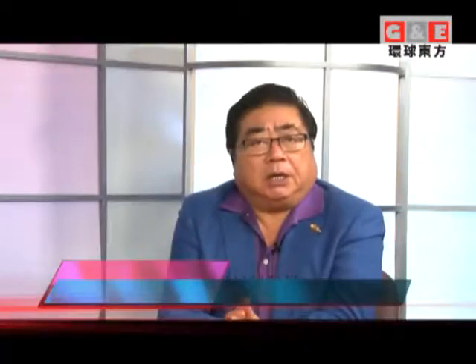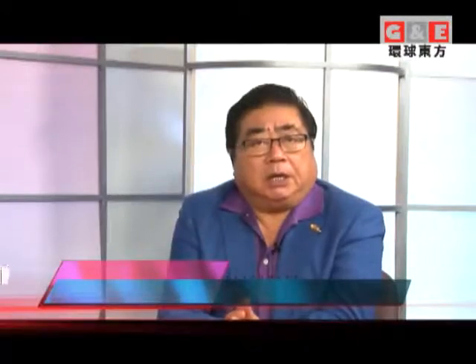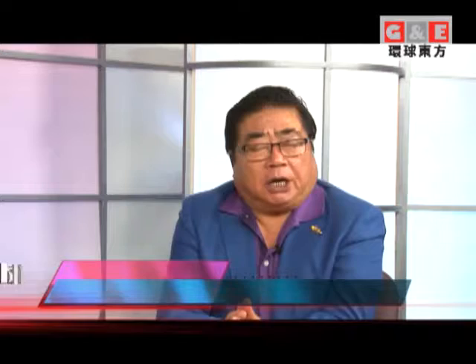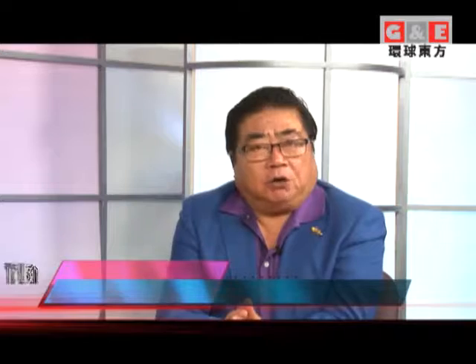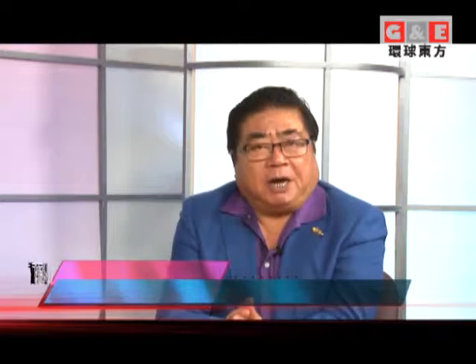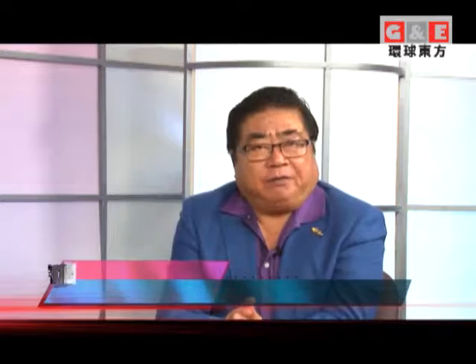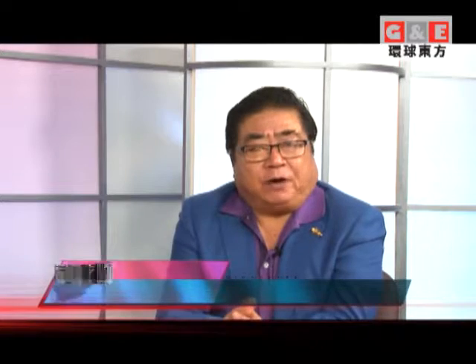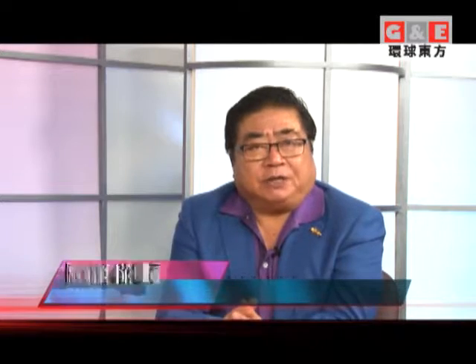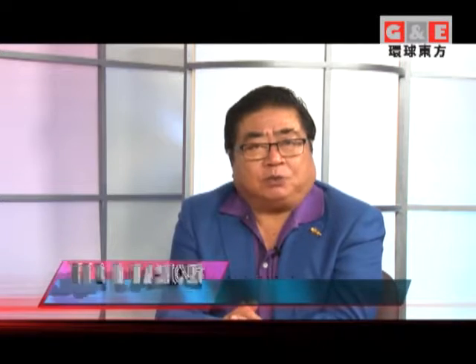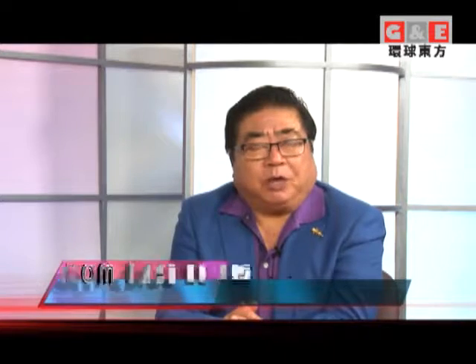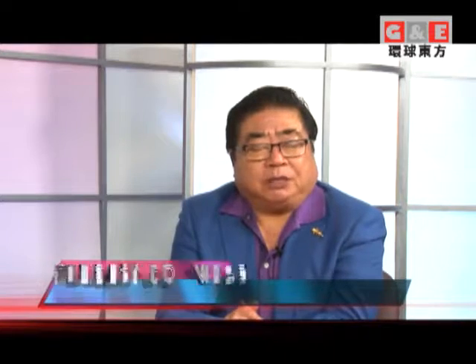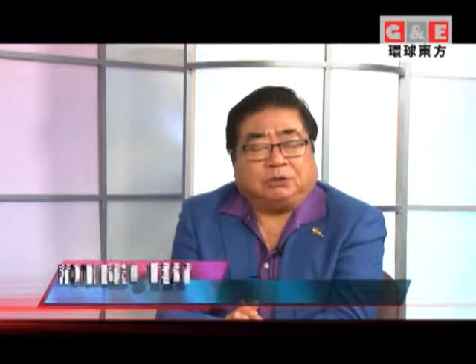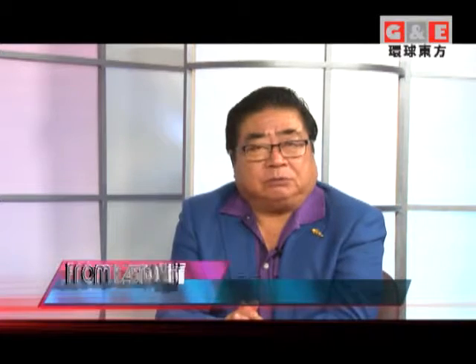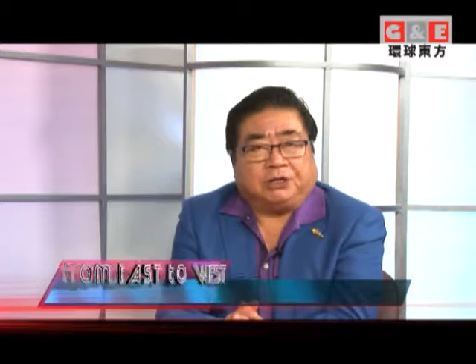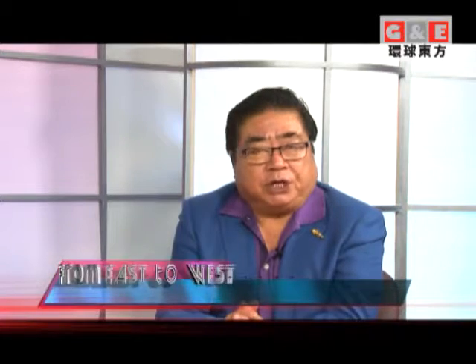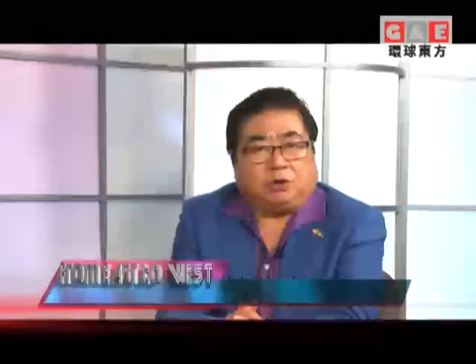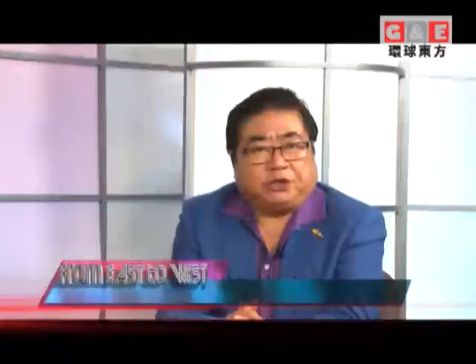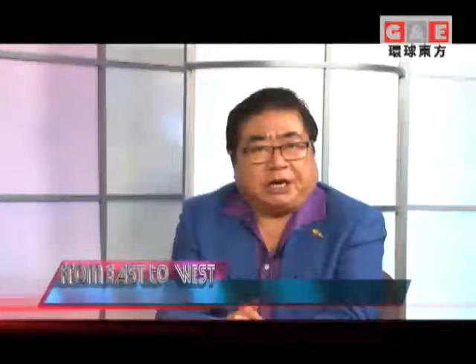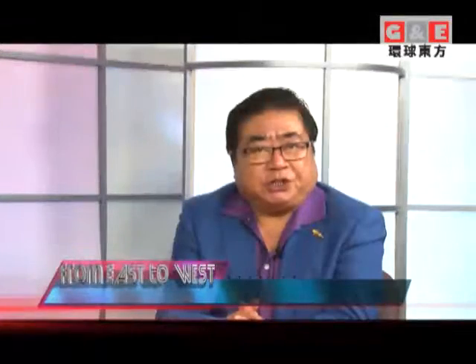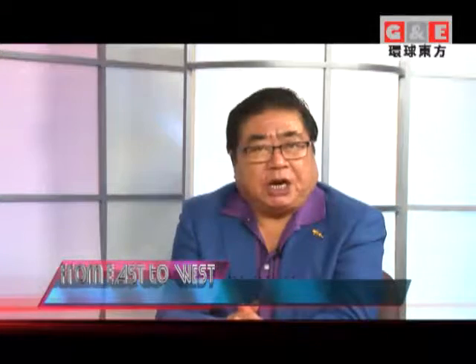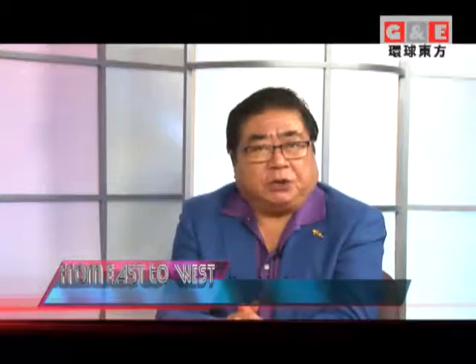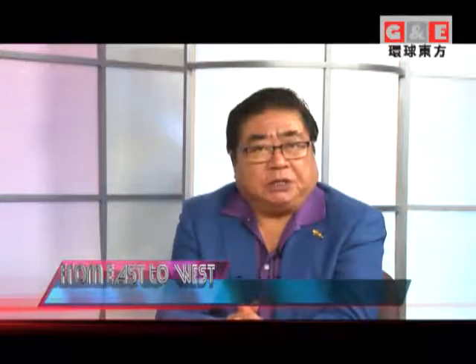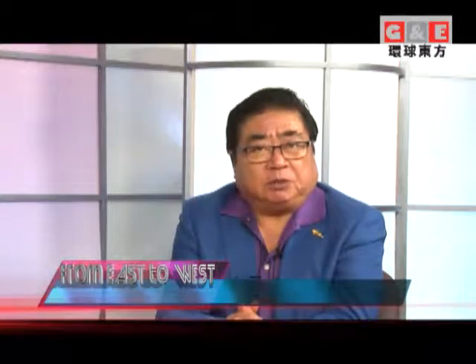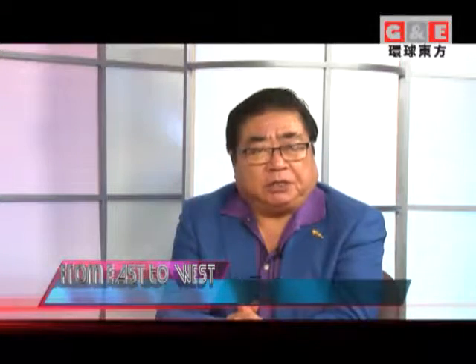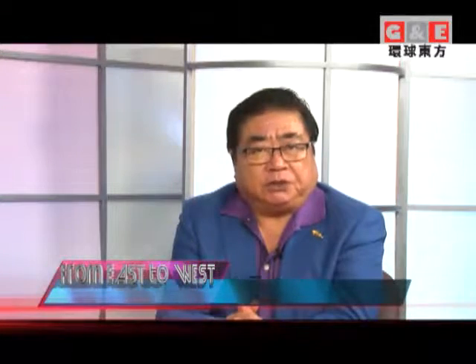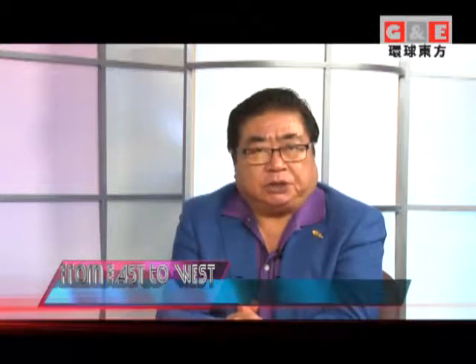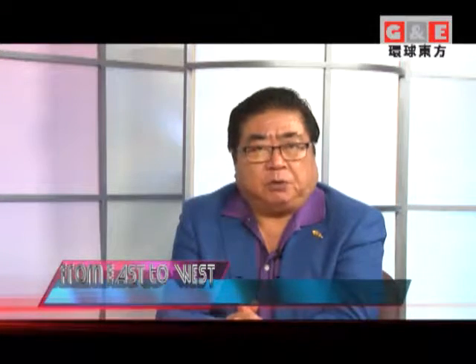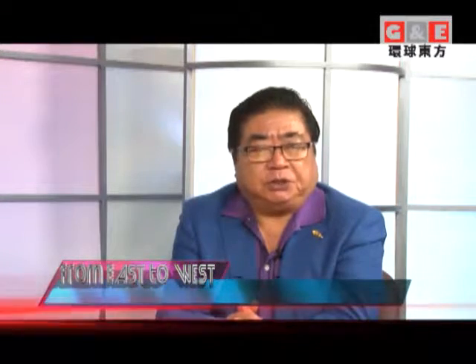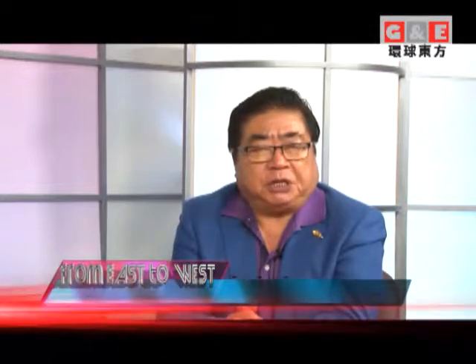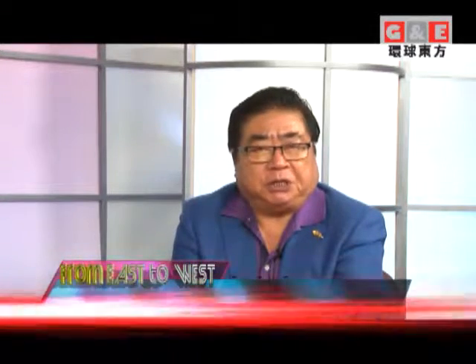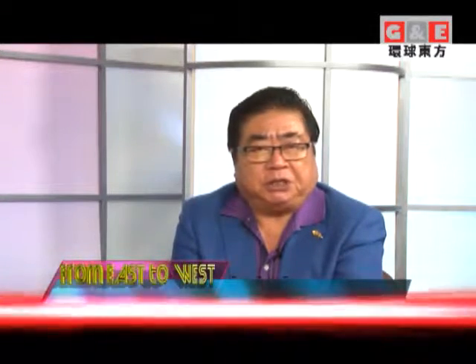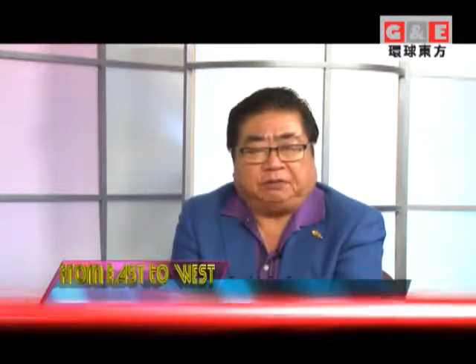Hello, my friends. Welcome to my show, Jack Zhao, East-West Show with G&E TV.